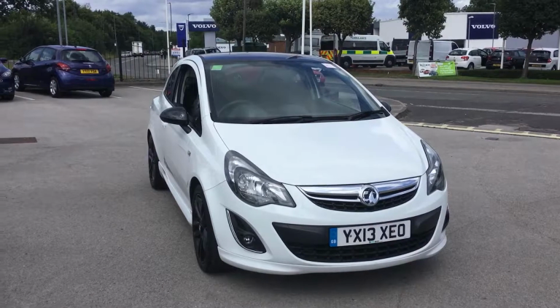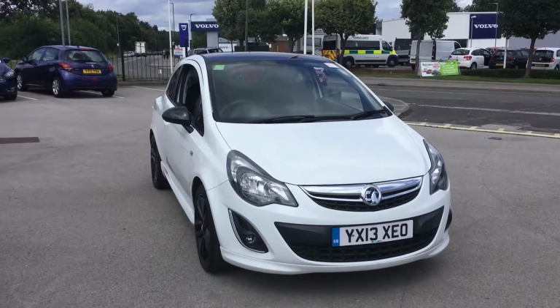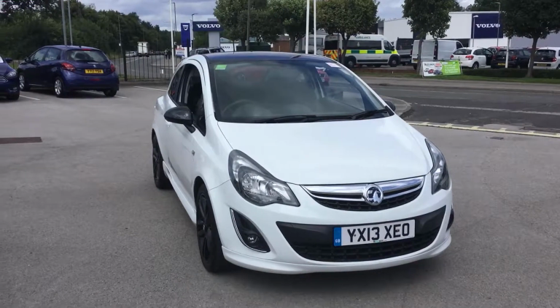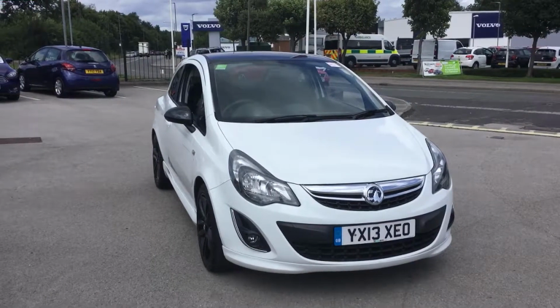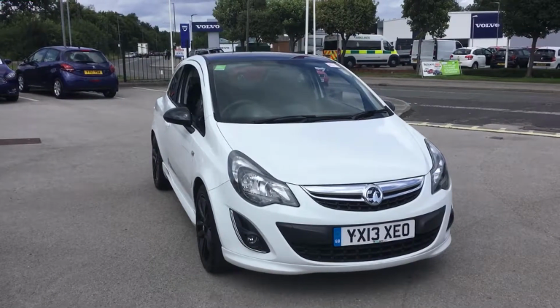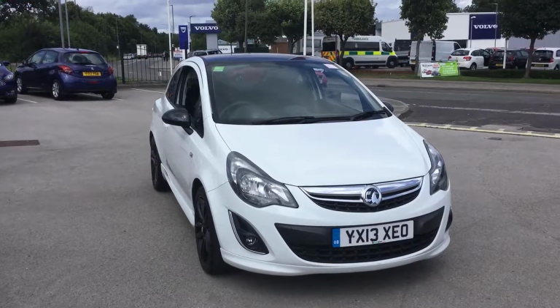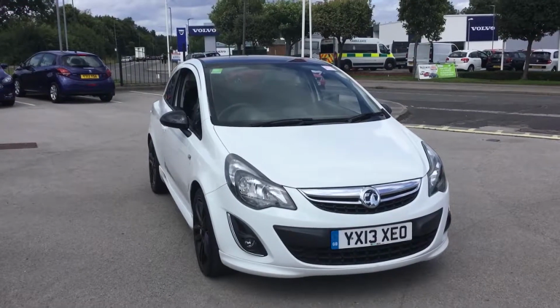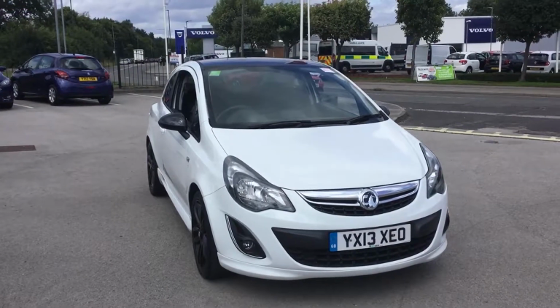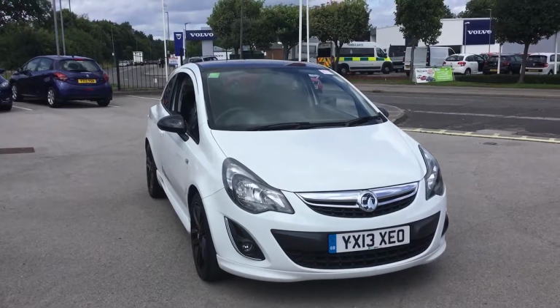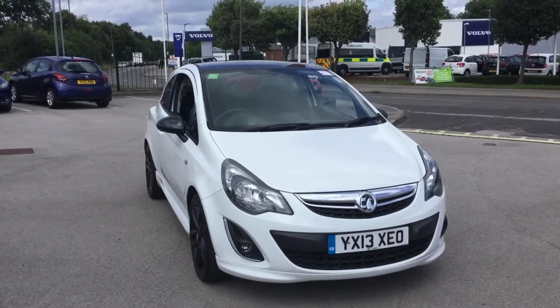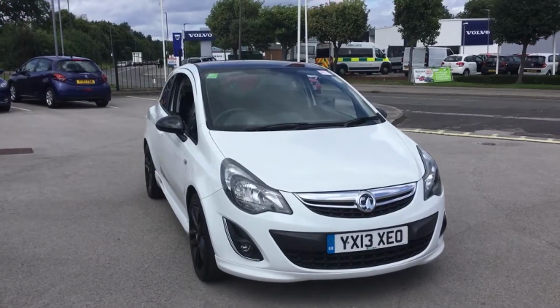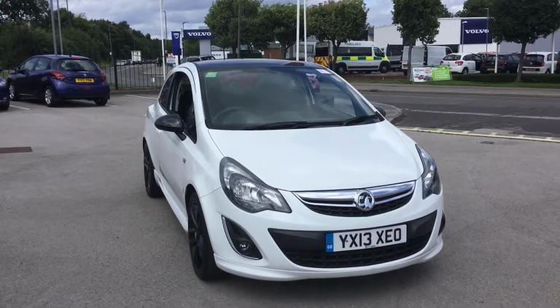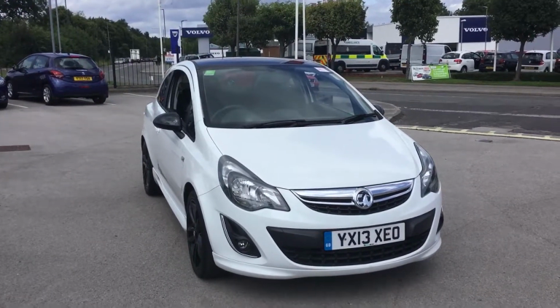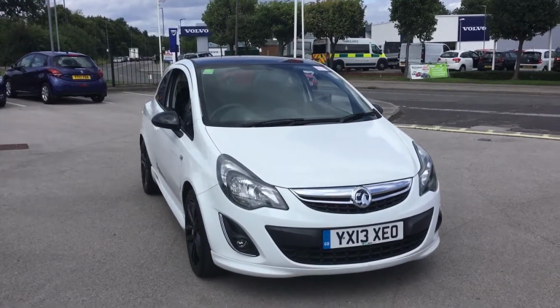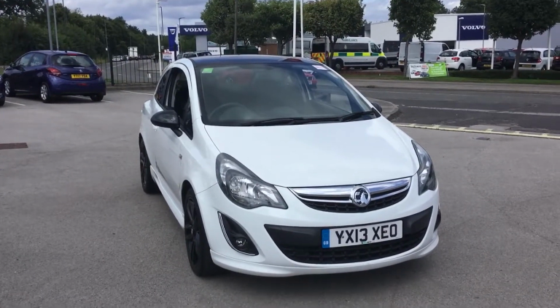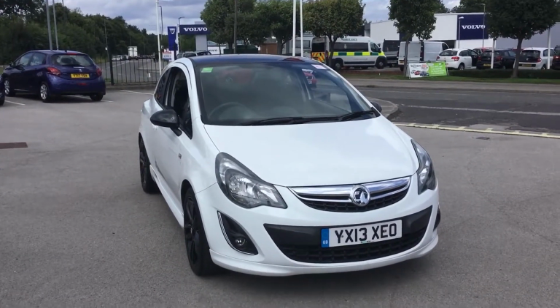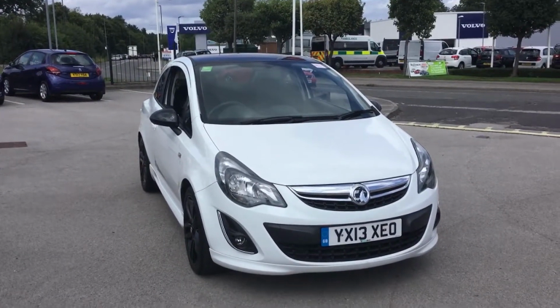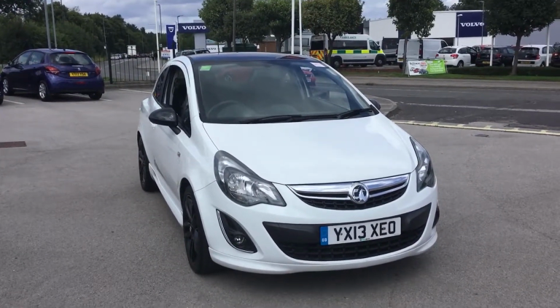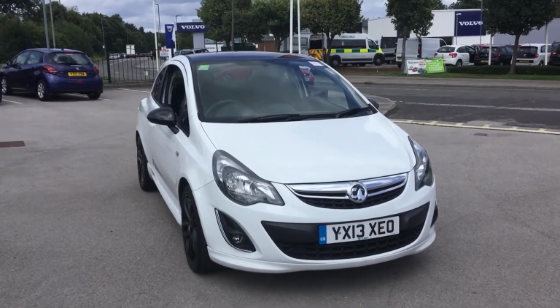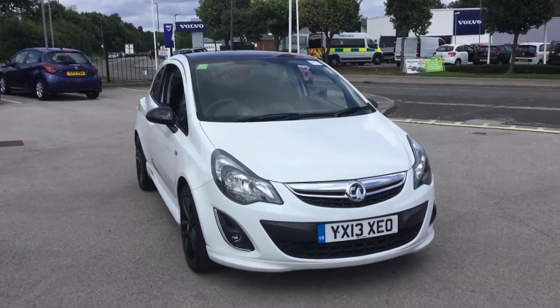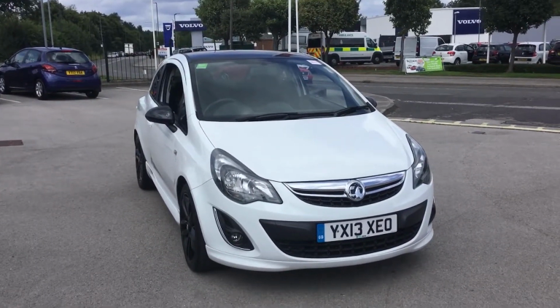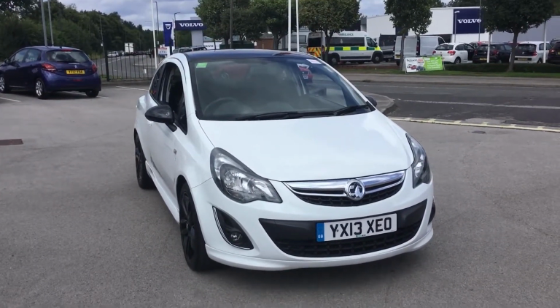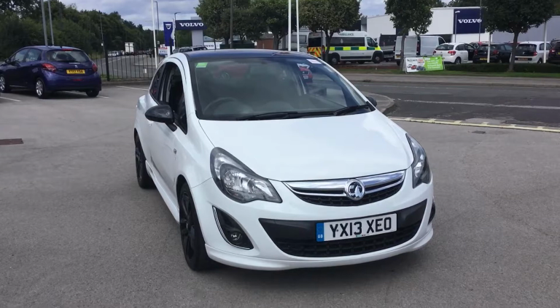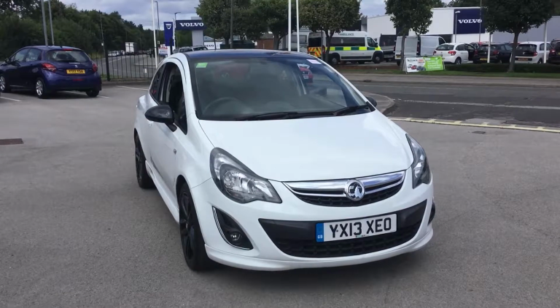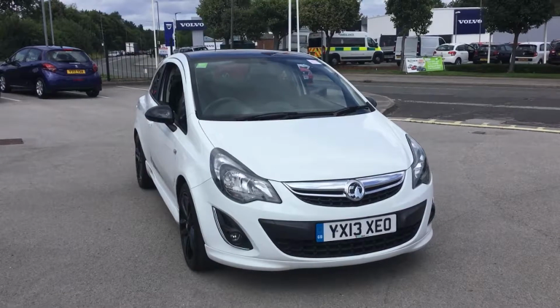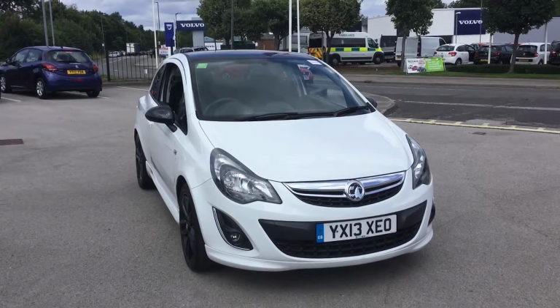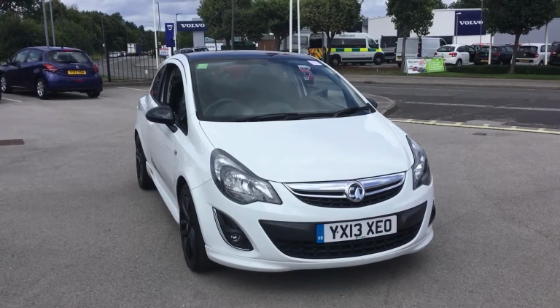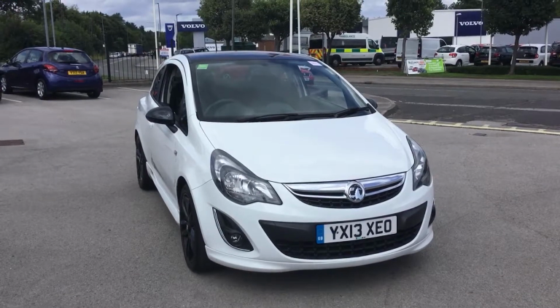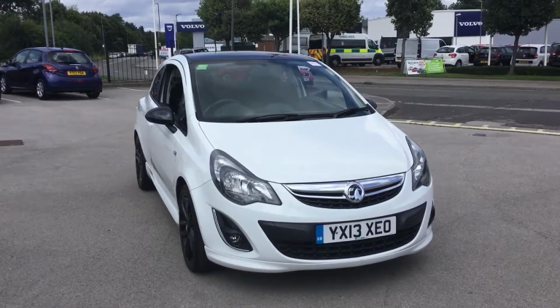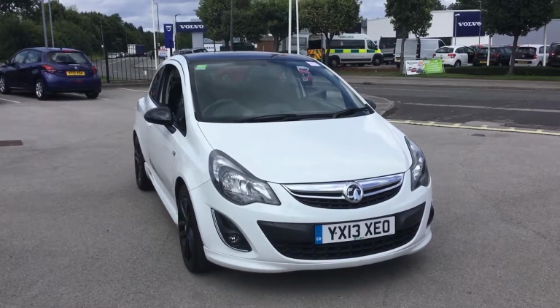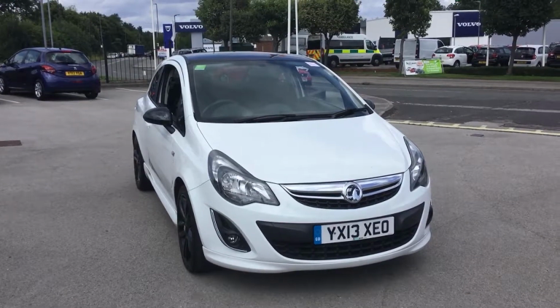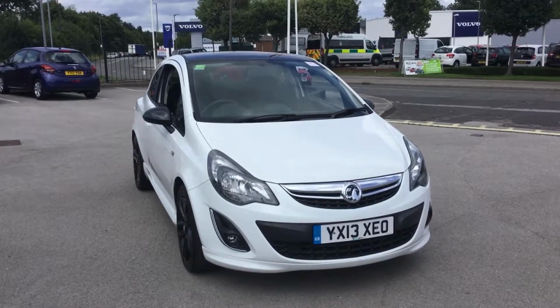My name's Tom from Sonic Persia in Chesterfield and I'll be showing you around this Vauxhall Corsa Limited Edition we have in stock.